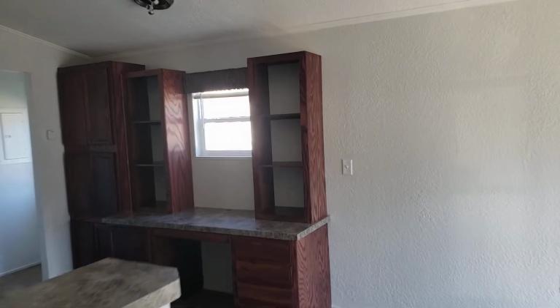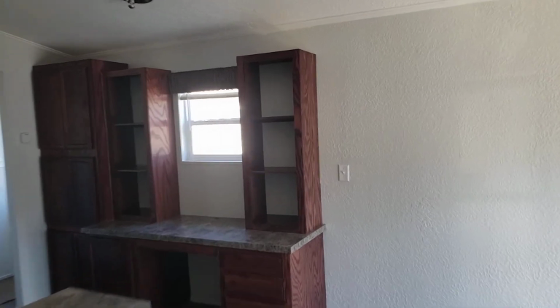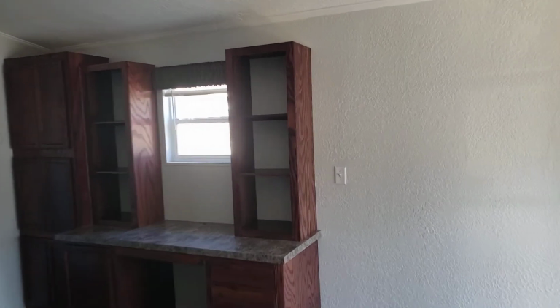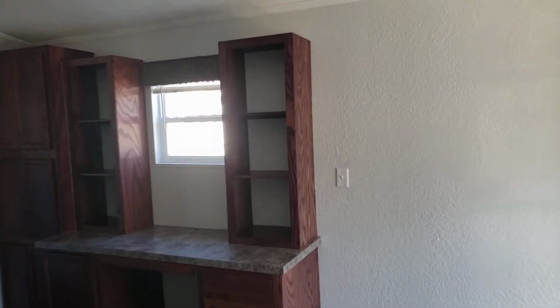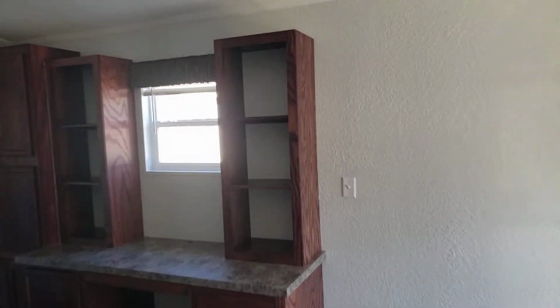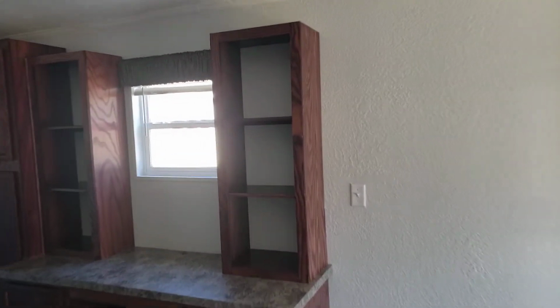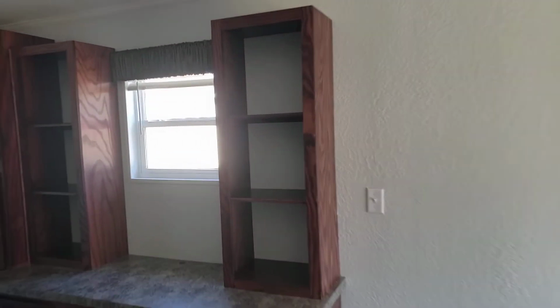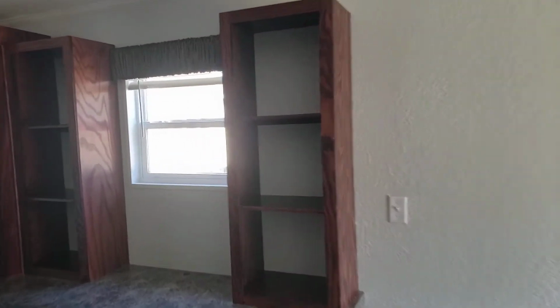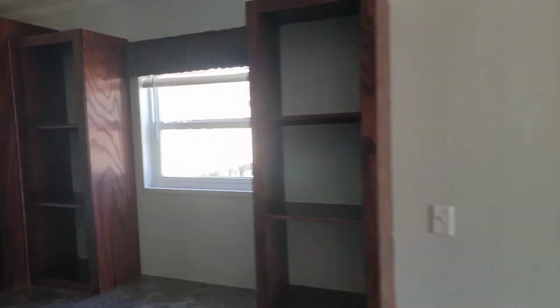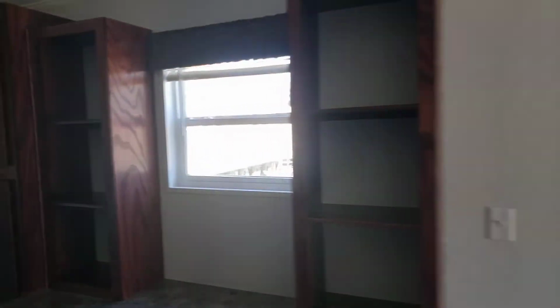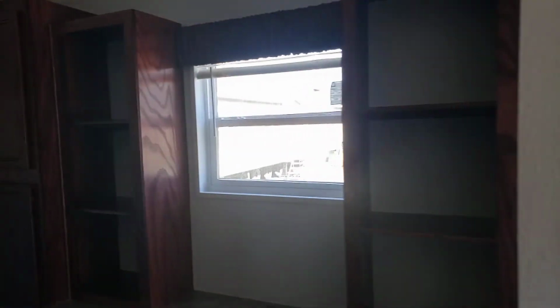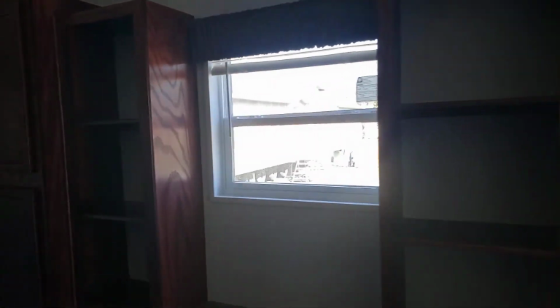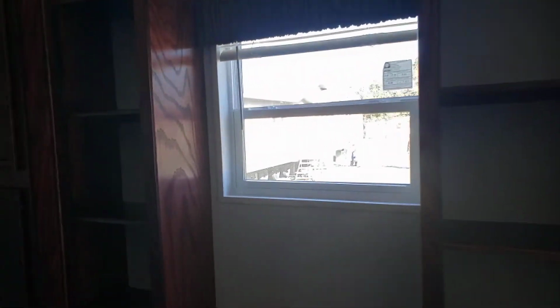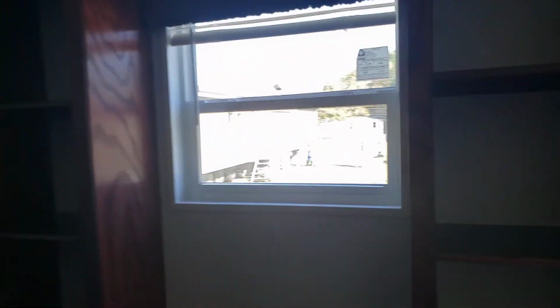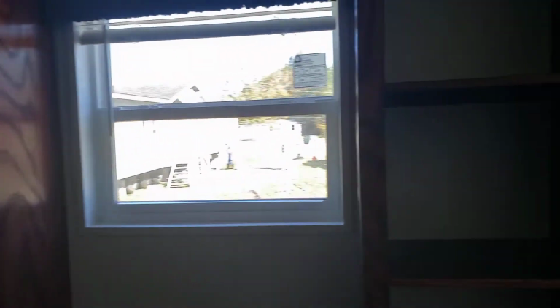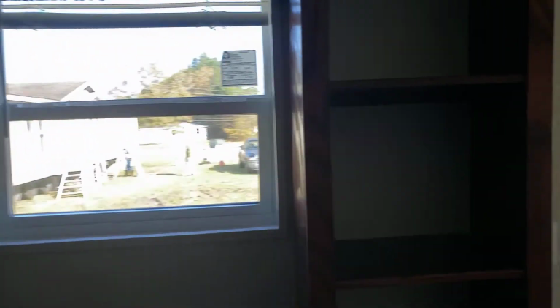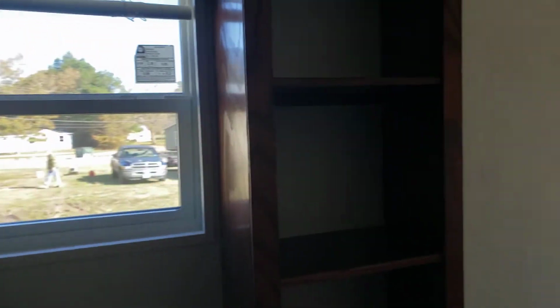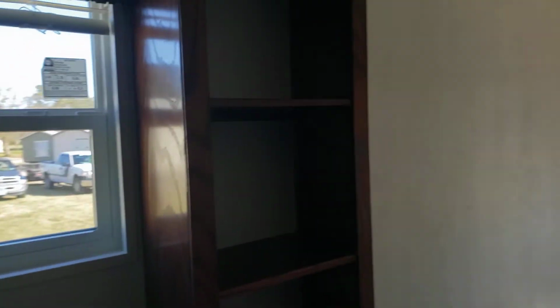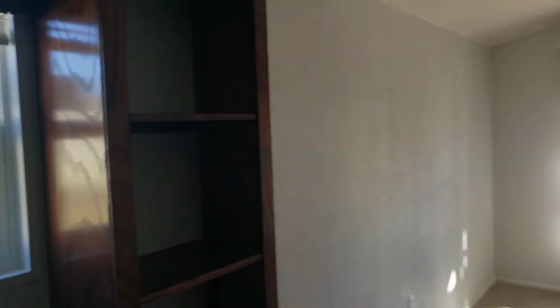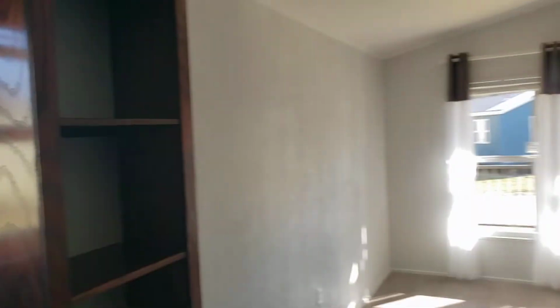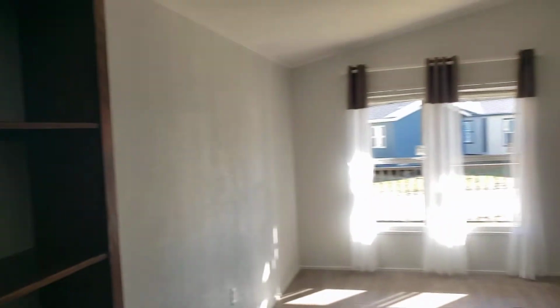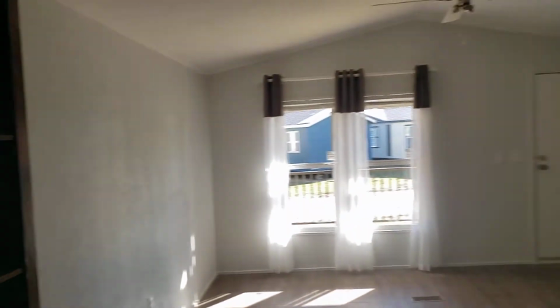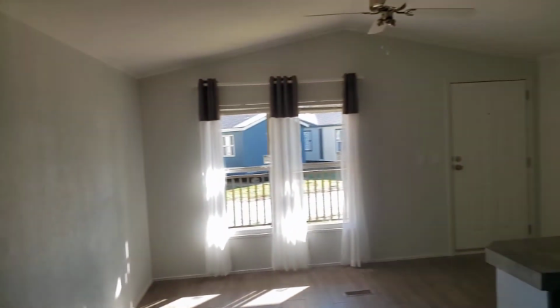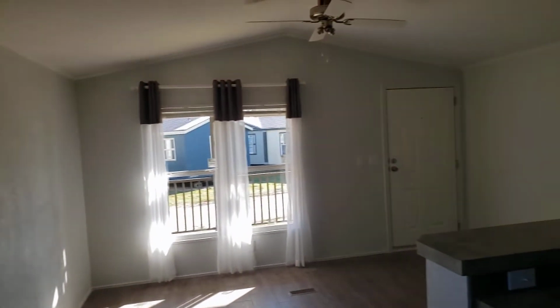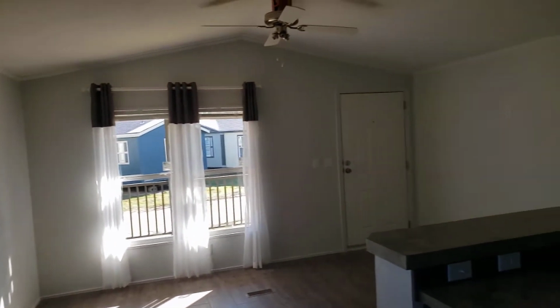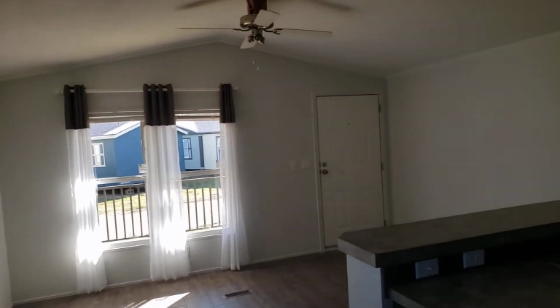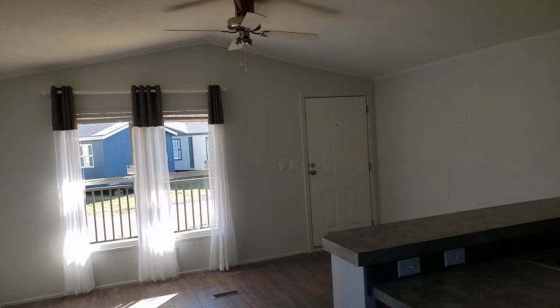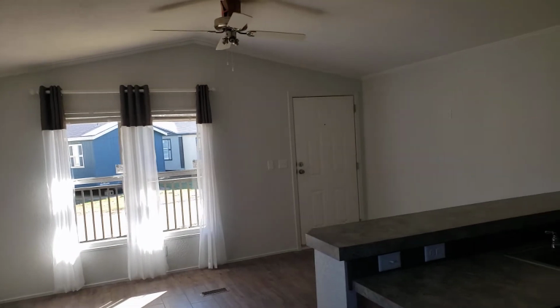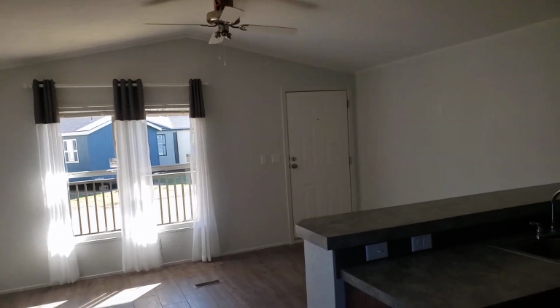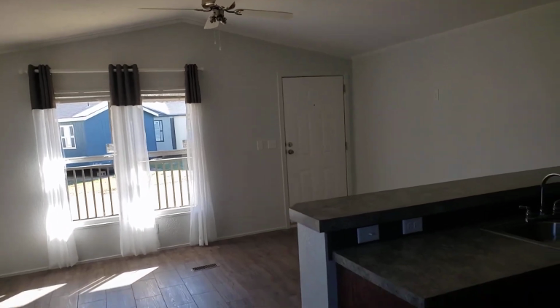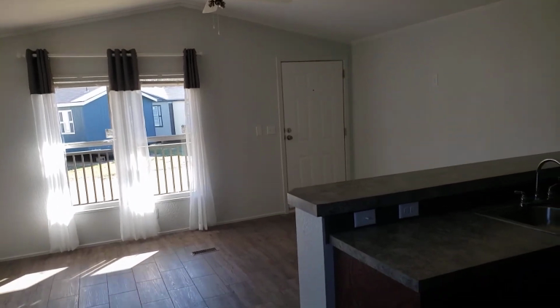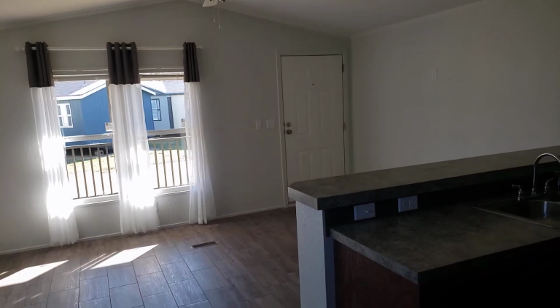This is probably a one- or two-person home. It's a small home, but it is just really lovely.